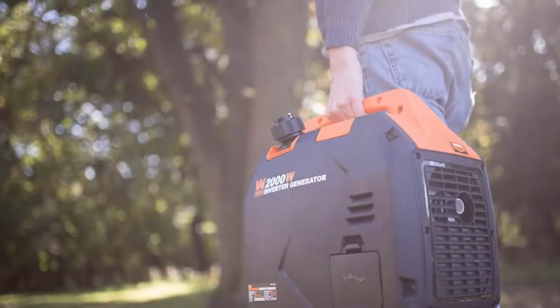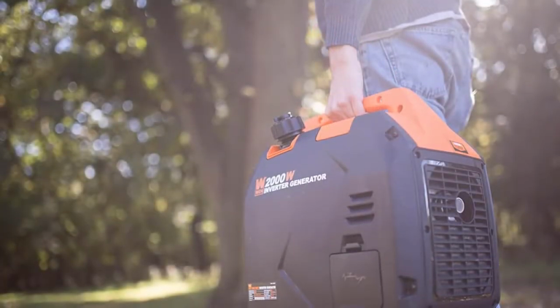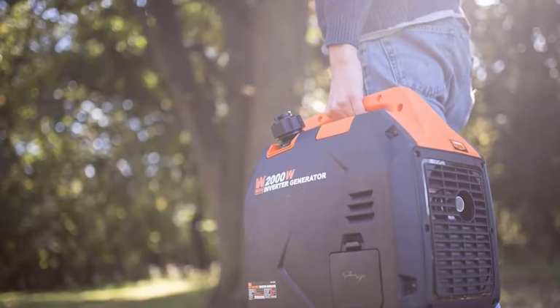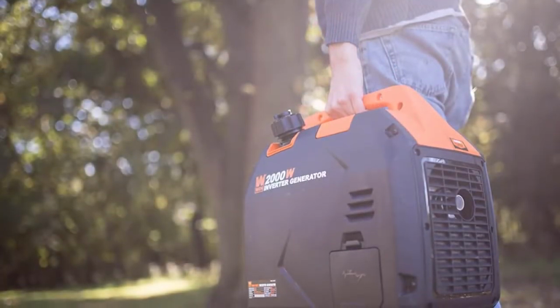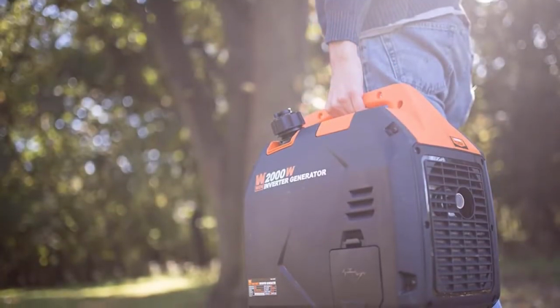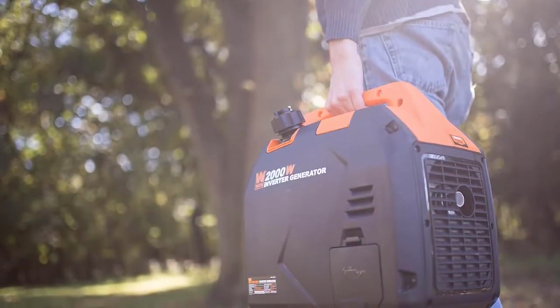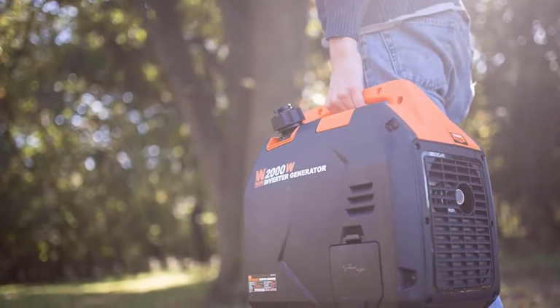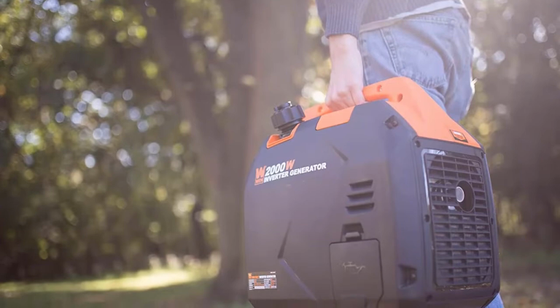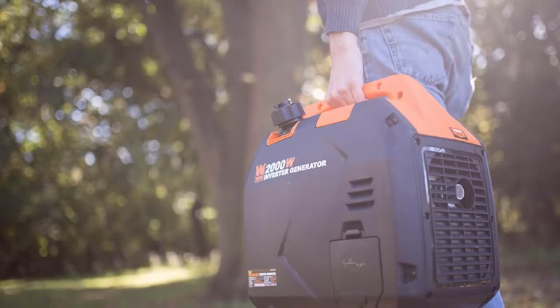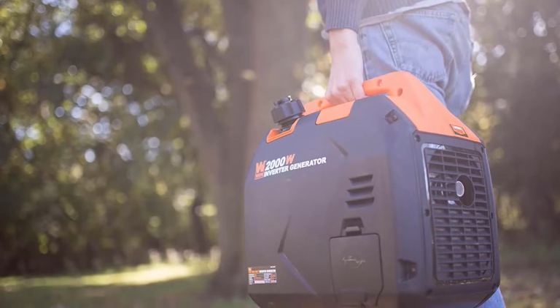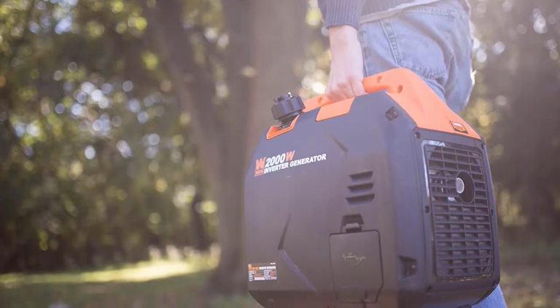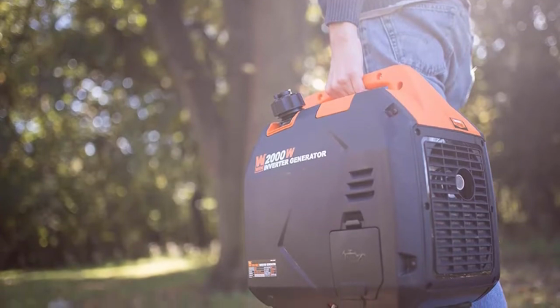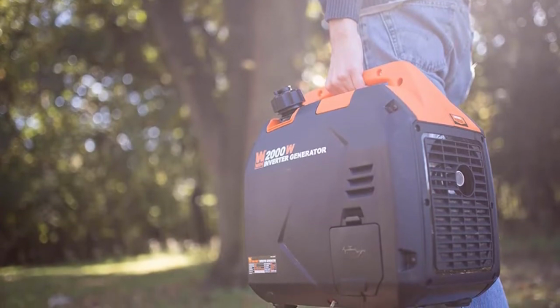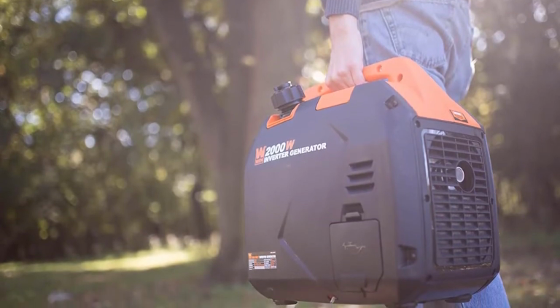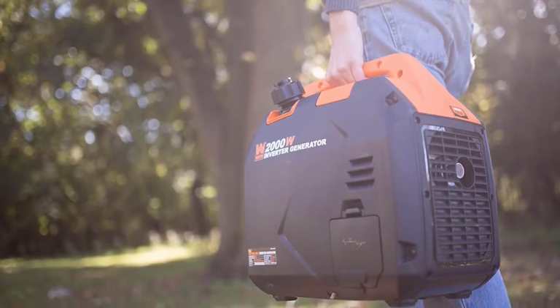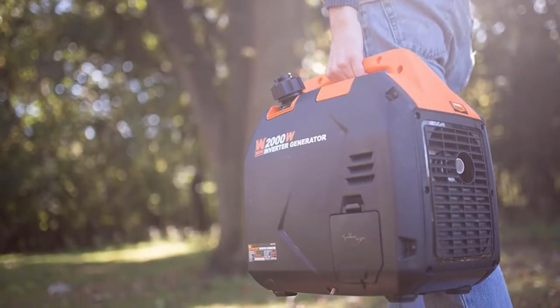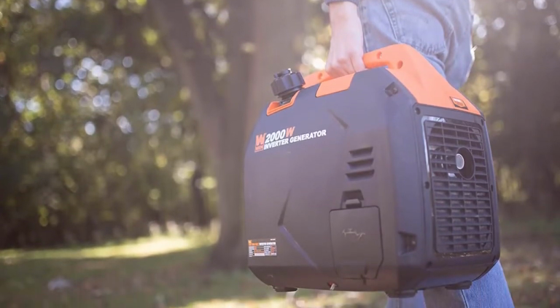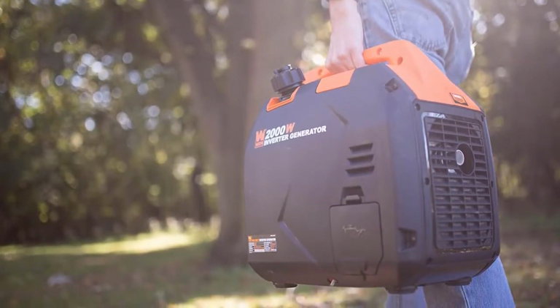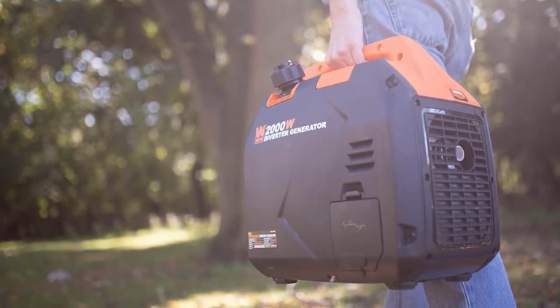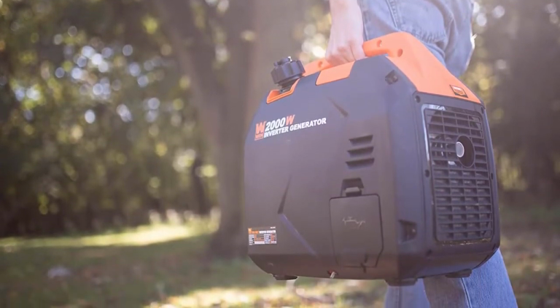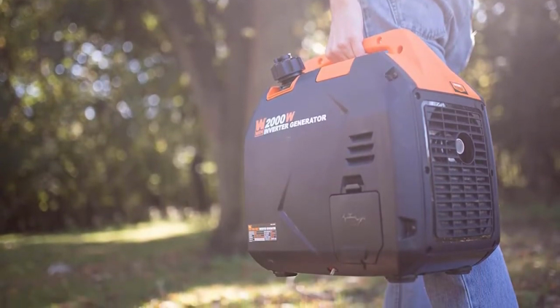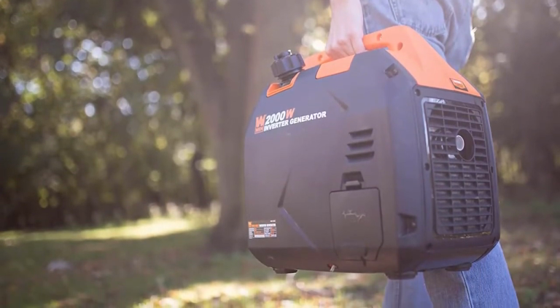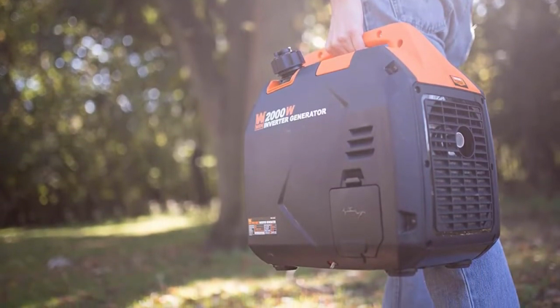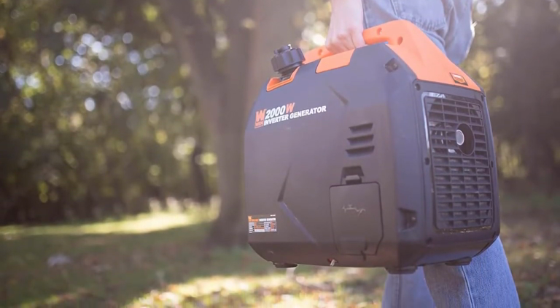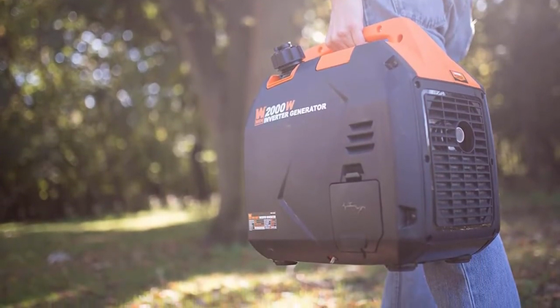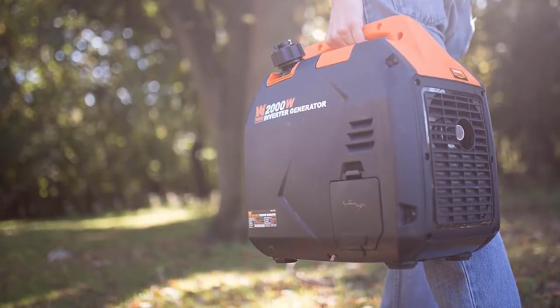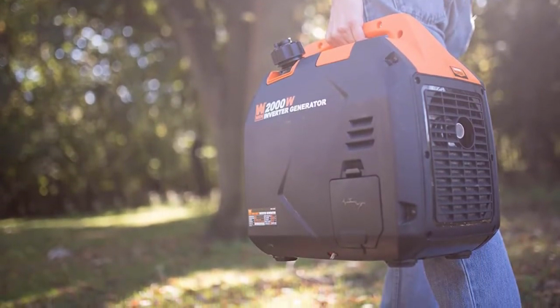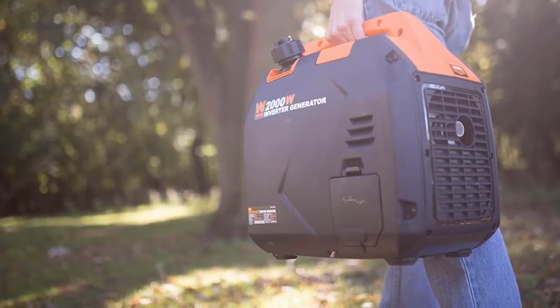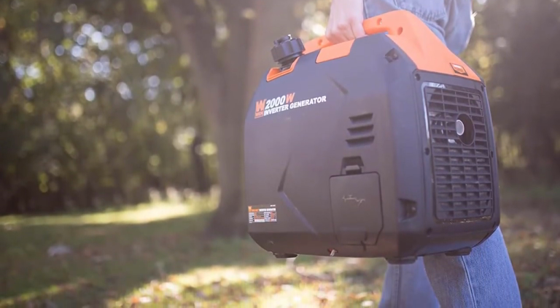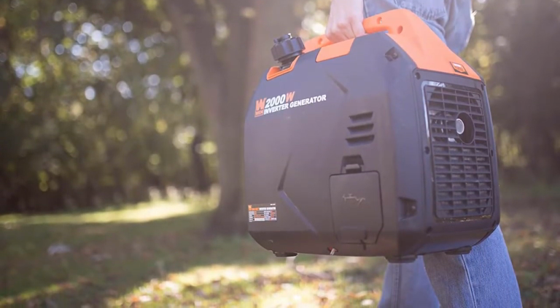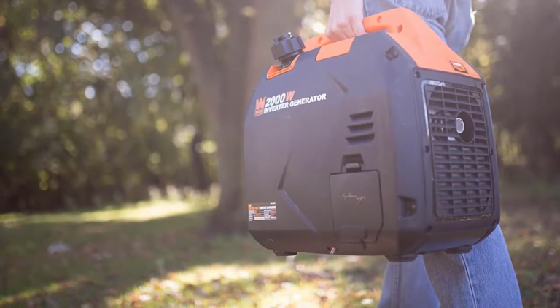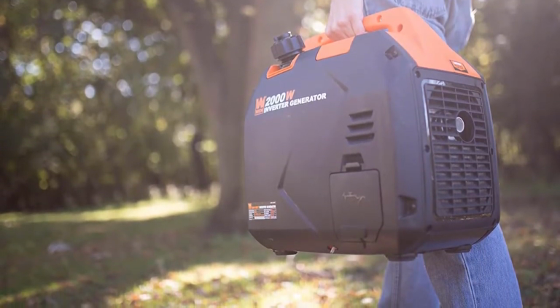This is a basic, affordable generator. The trade-off for the lower price is the lack of an electric or remote starter.